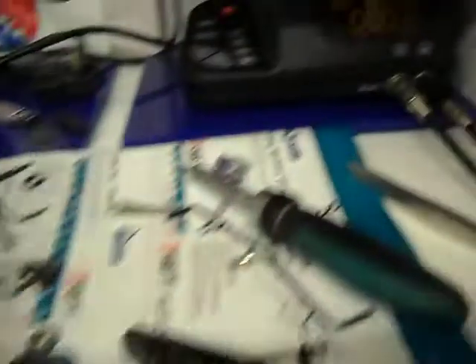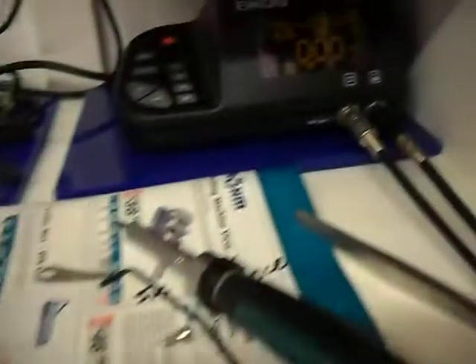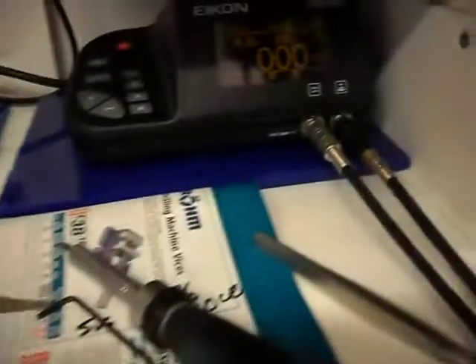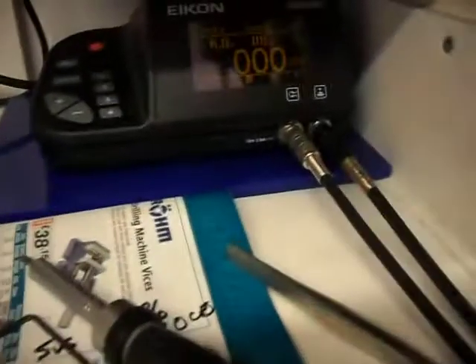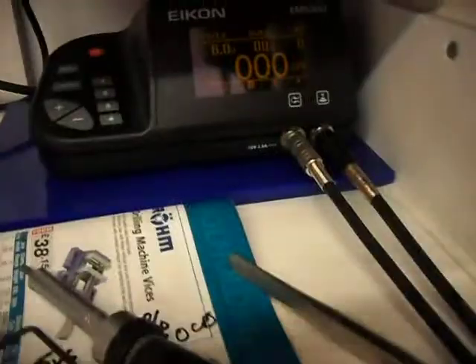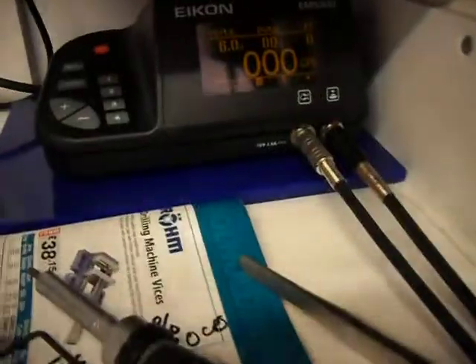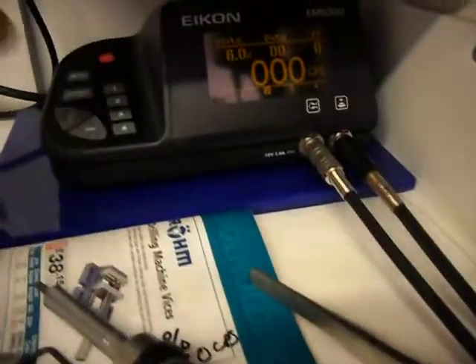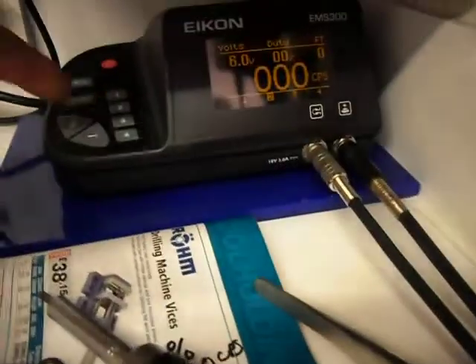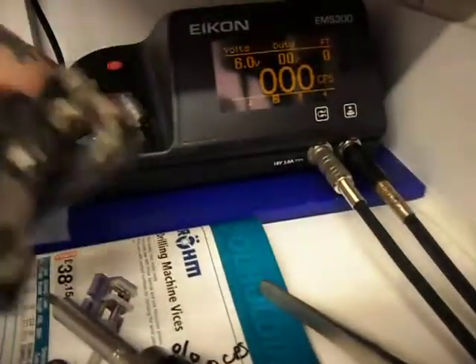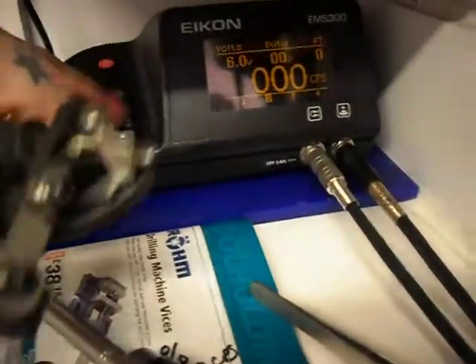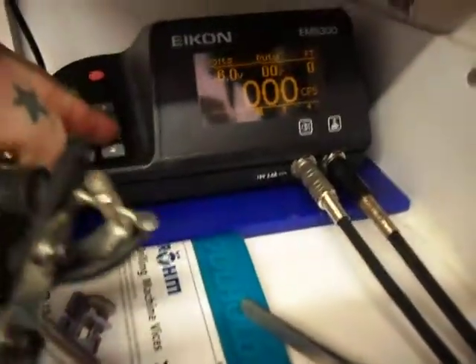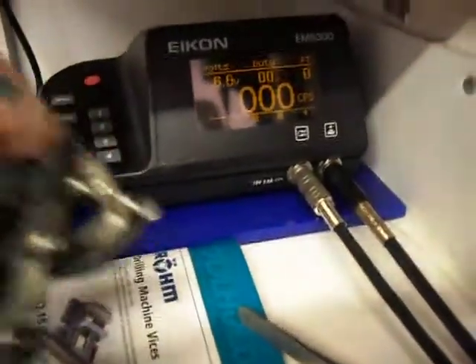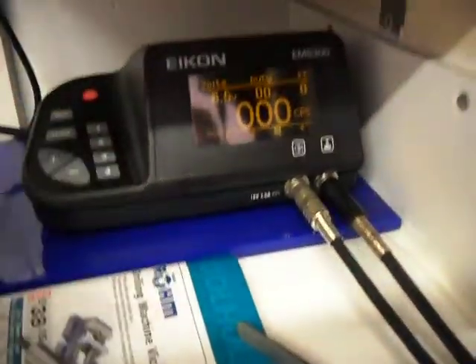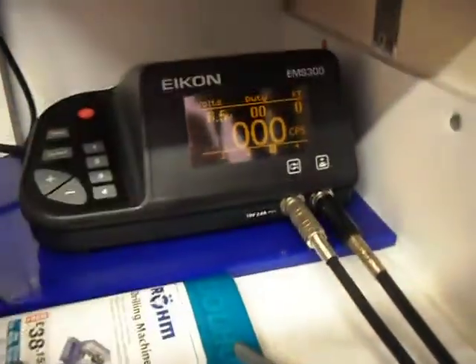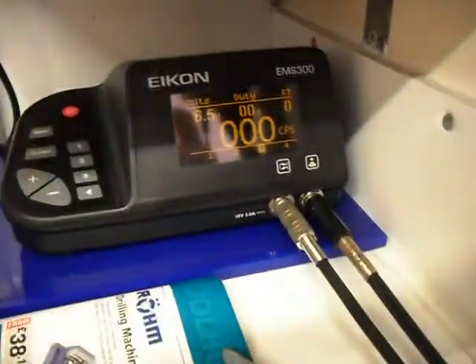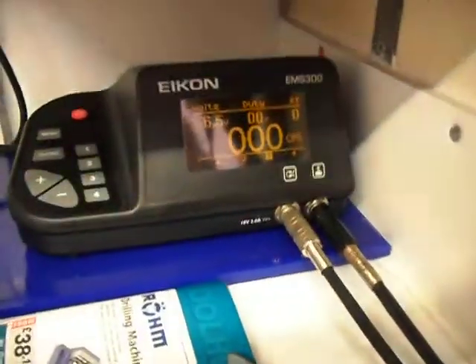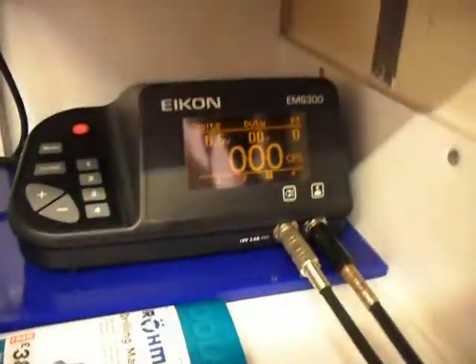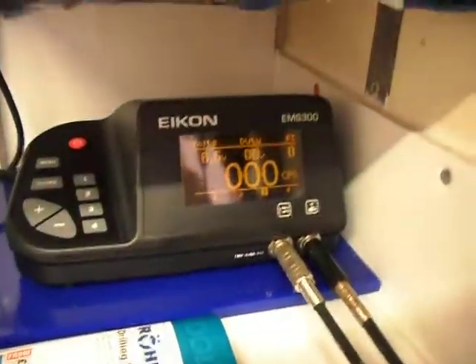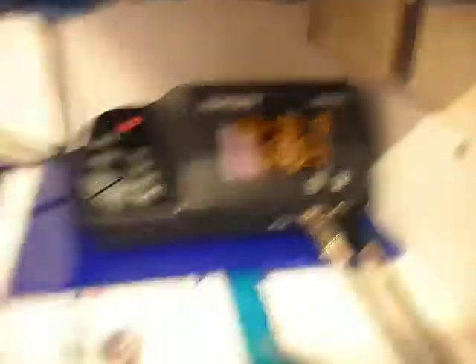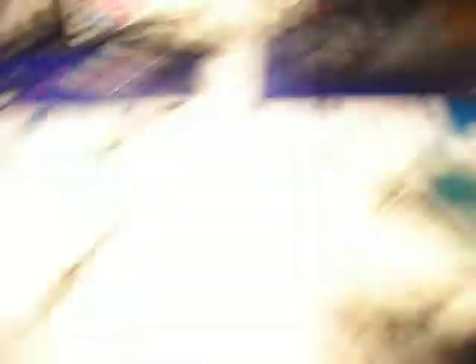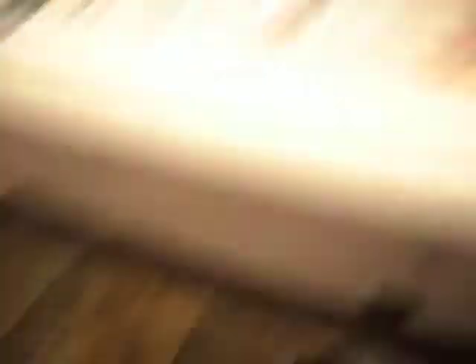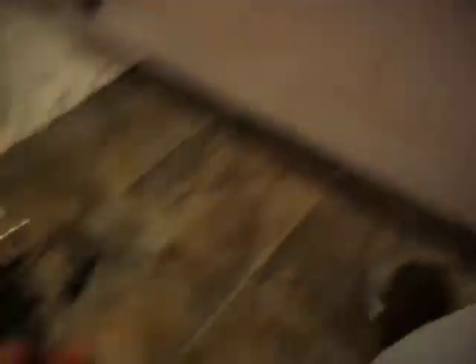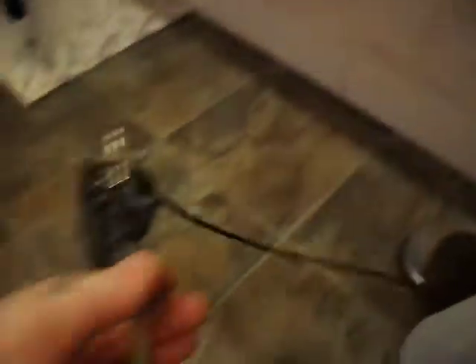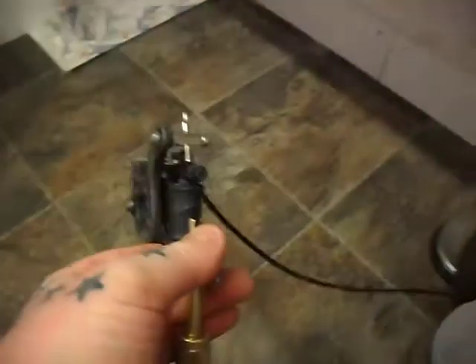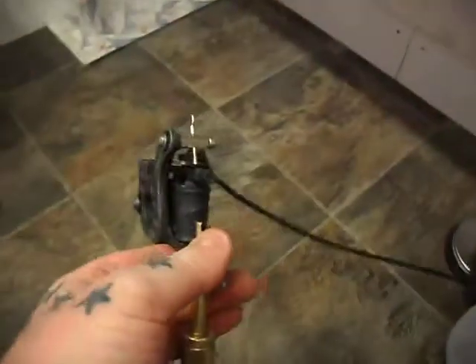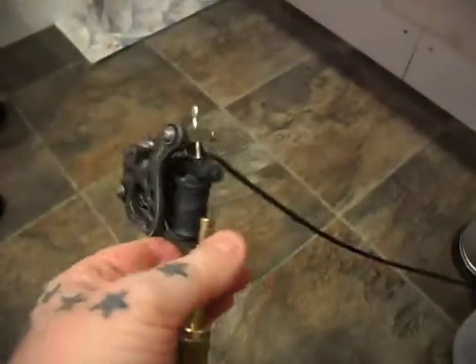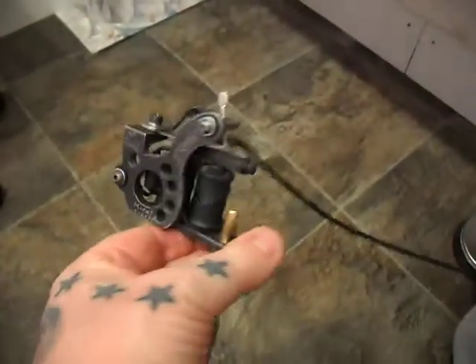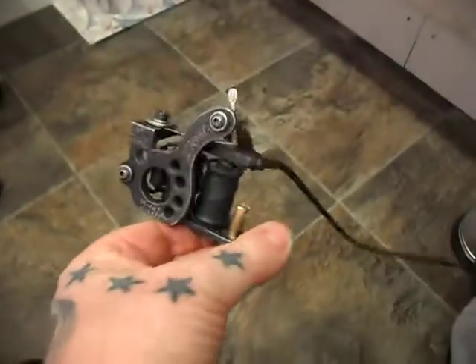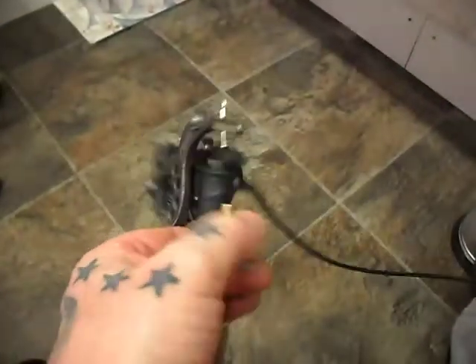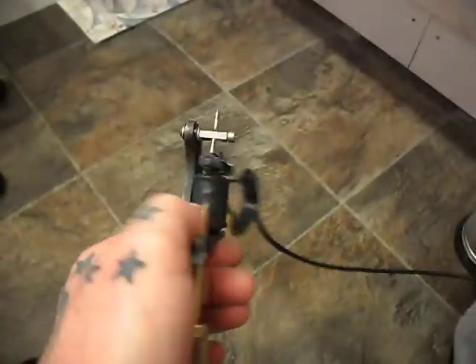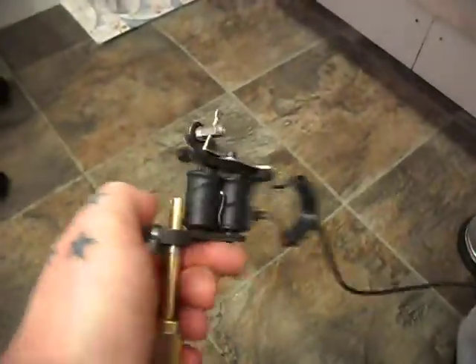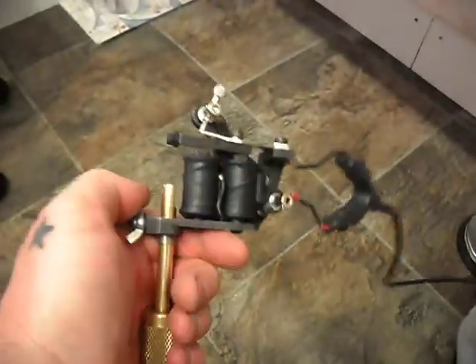Now I've got up to 6.5 volts, just to increase the force I have.